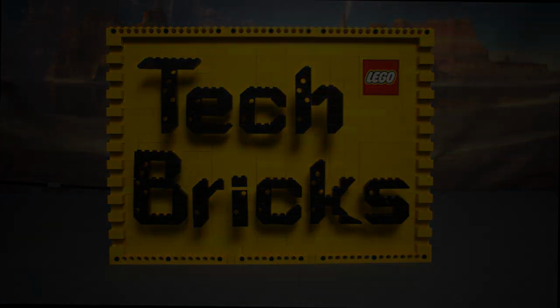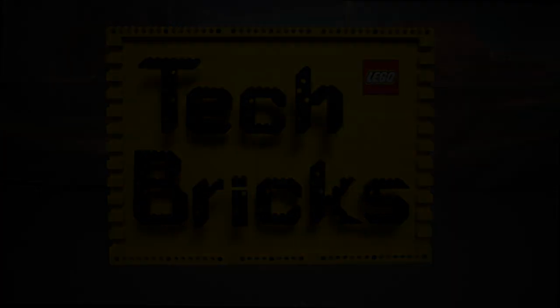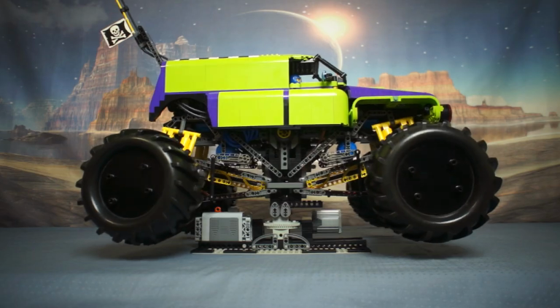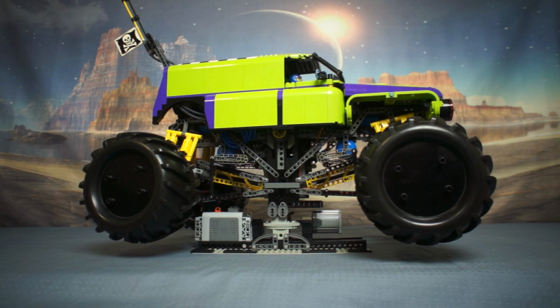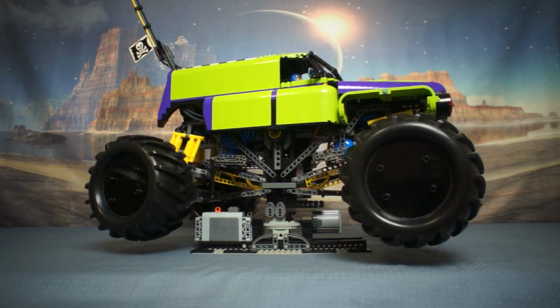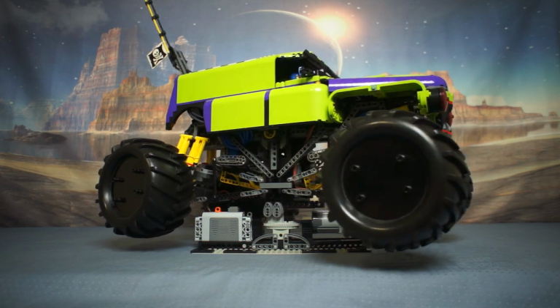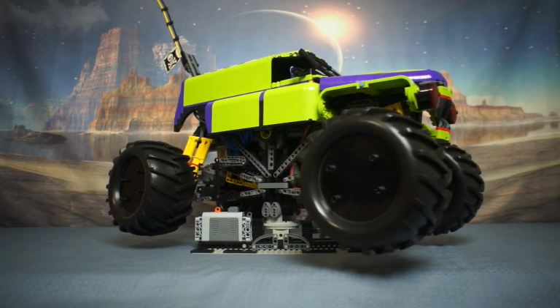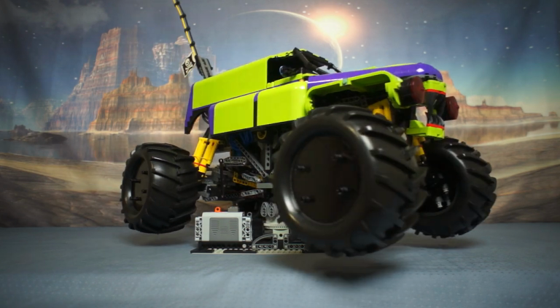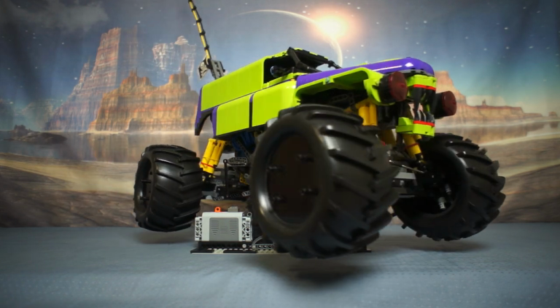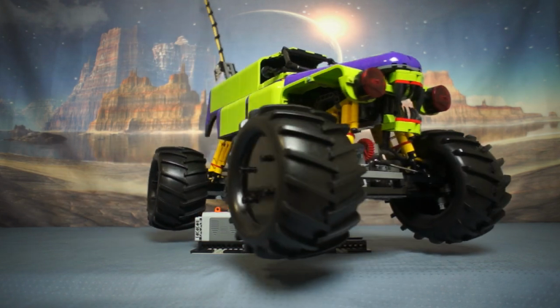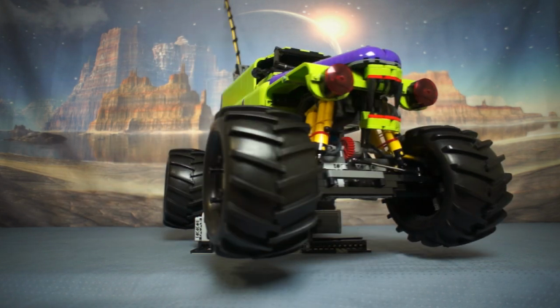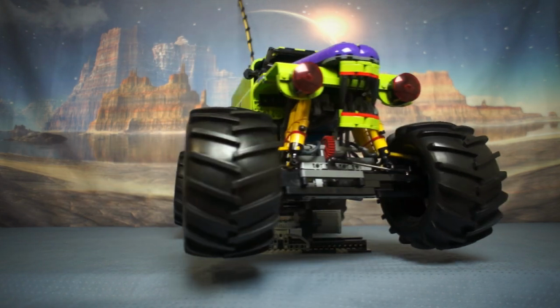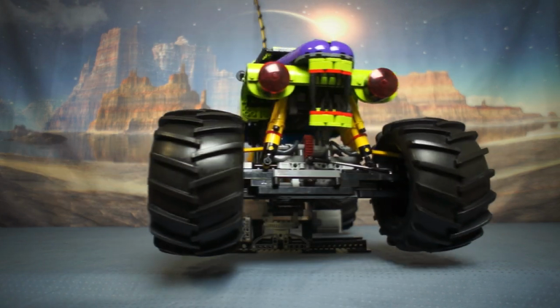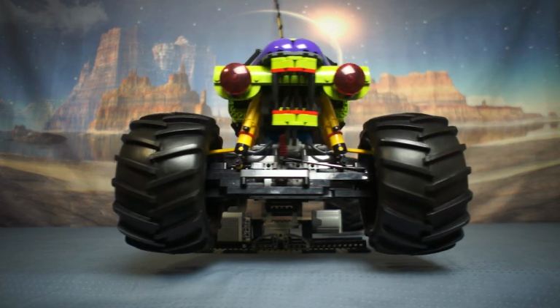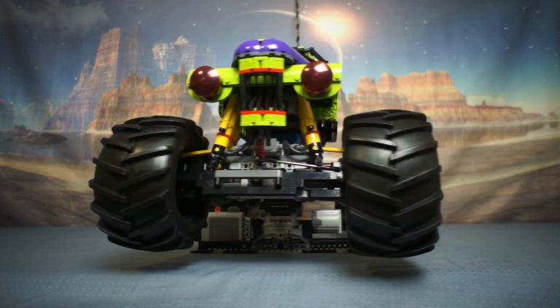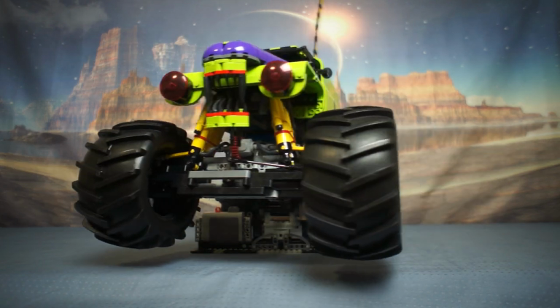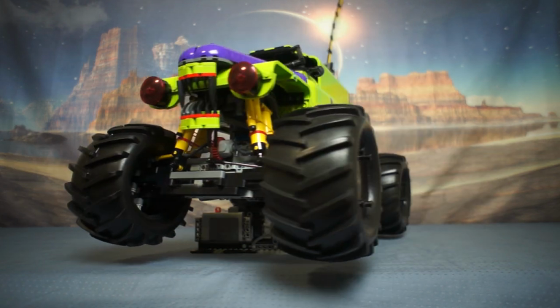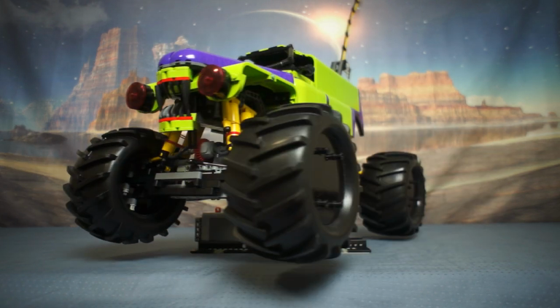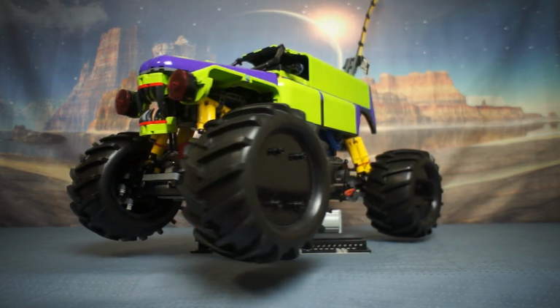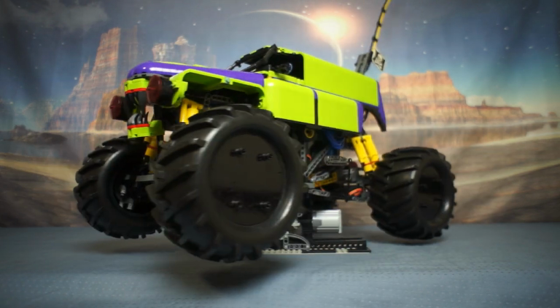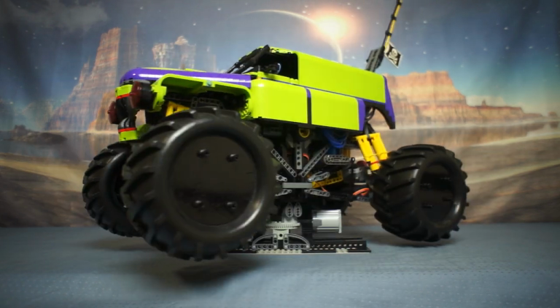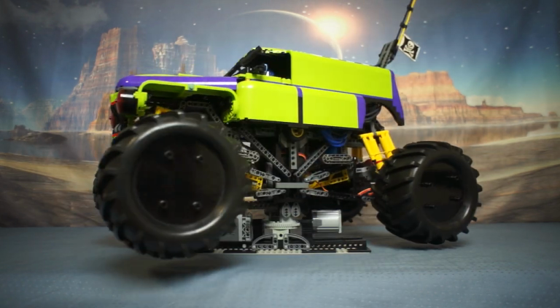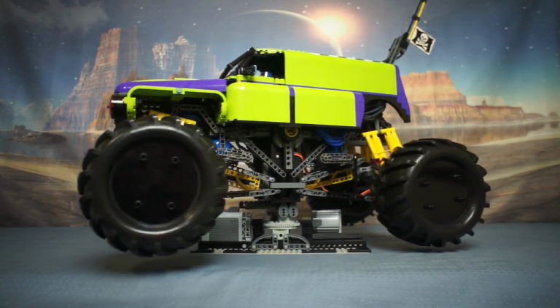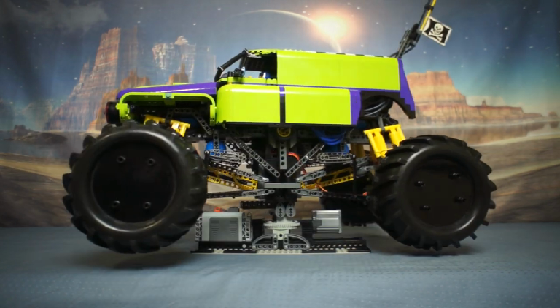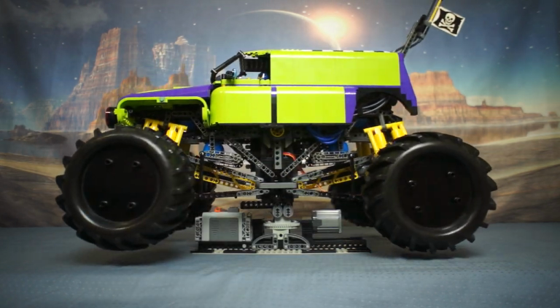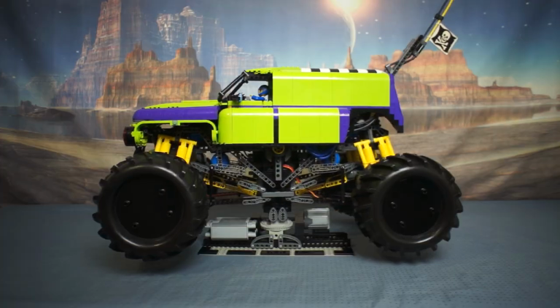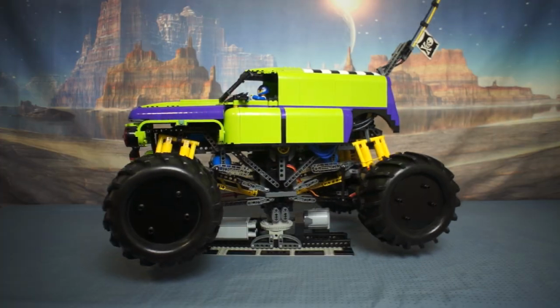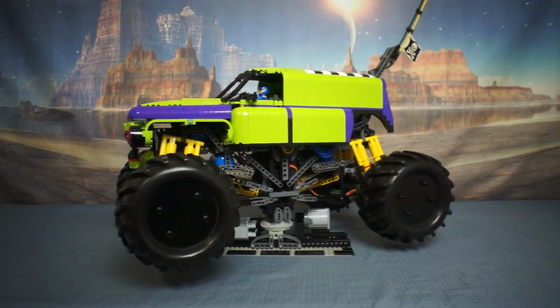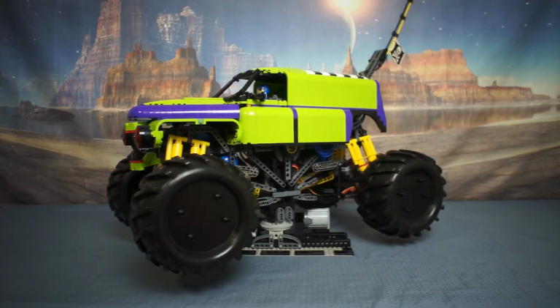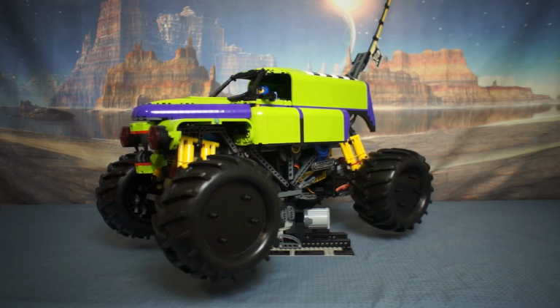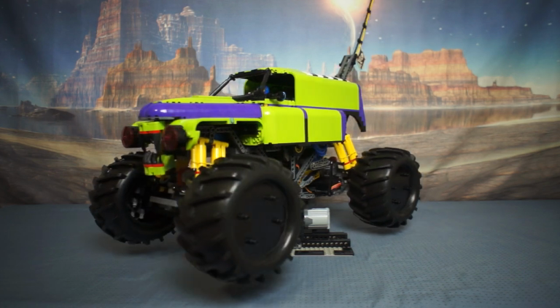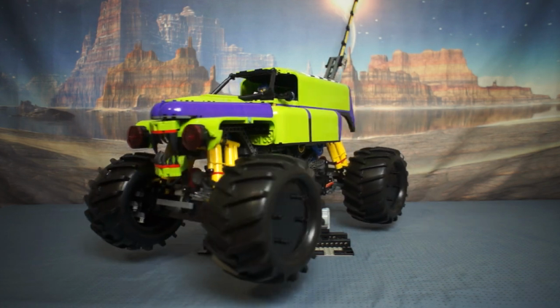Hello LEGO fans, and viewers of the internet — I'm Cam, and this is a LEGO monster truck I started making in June 2022.